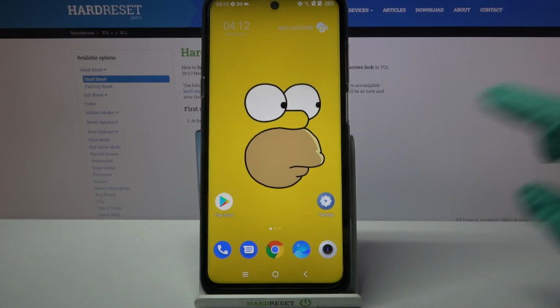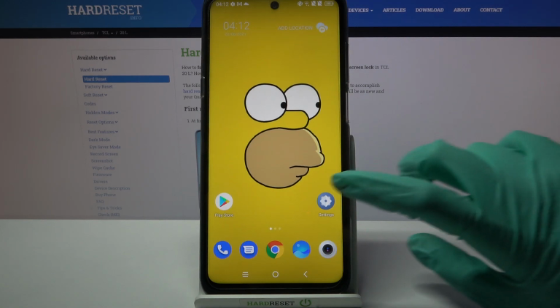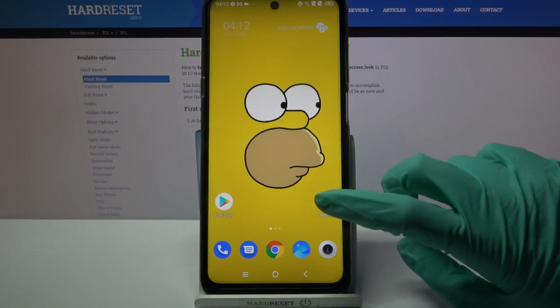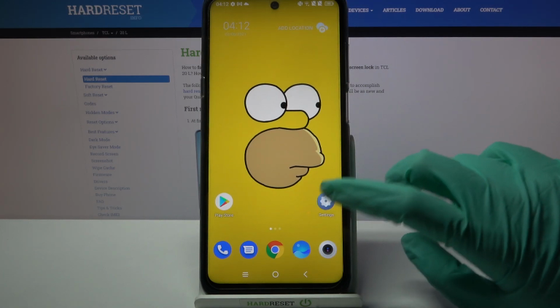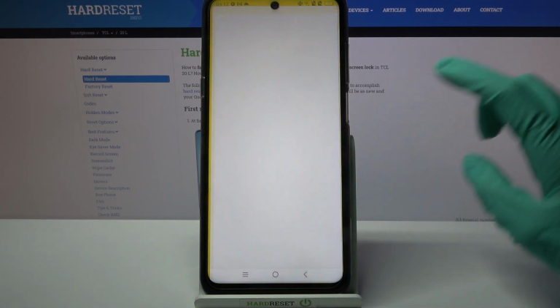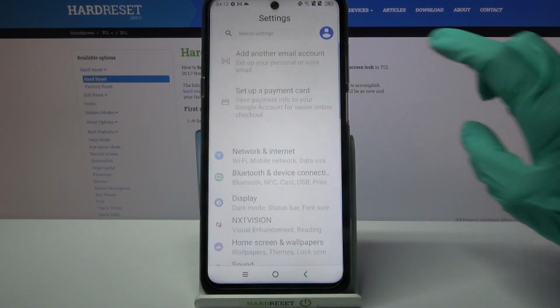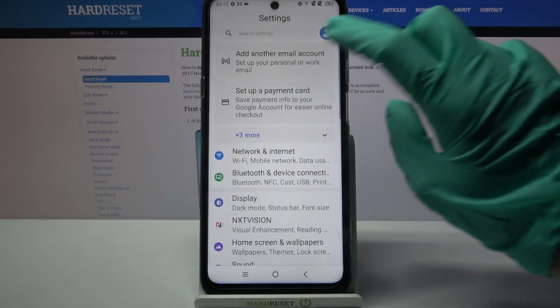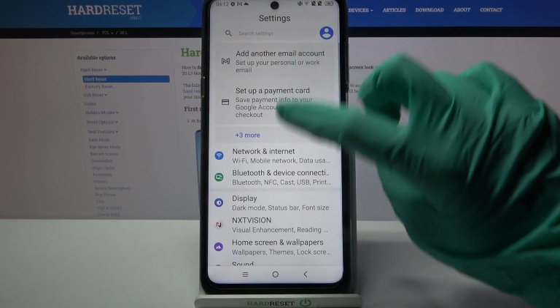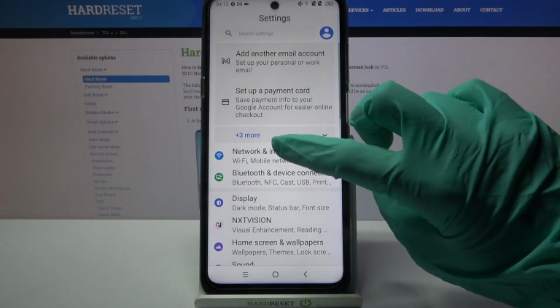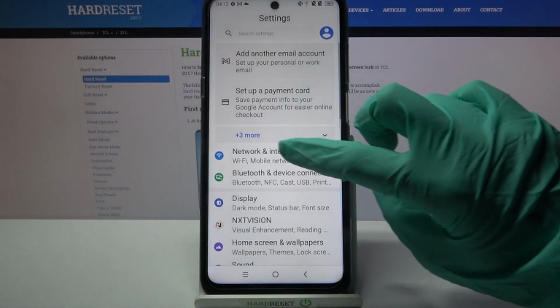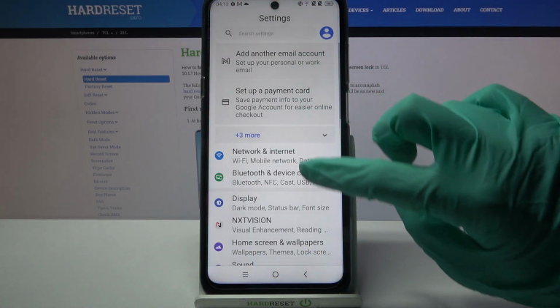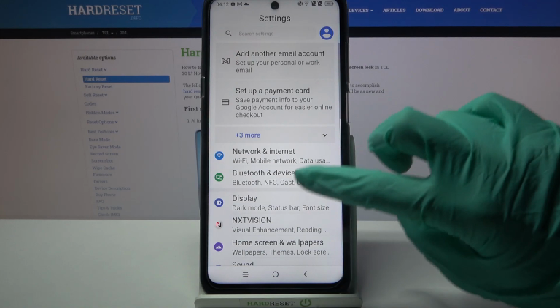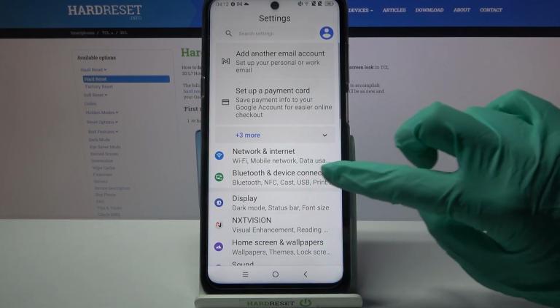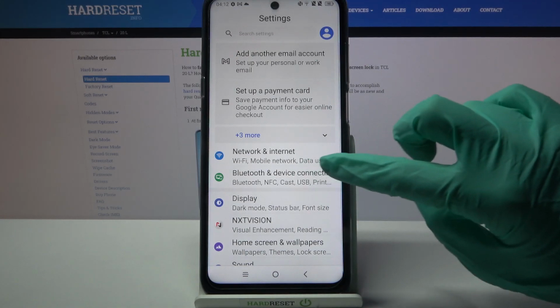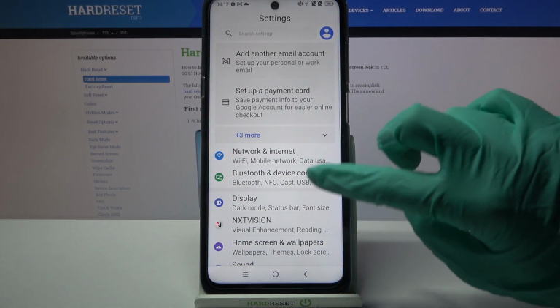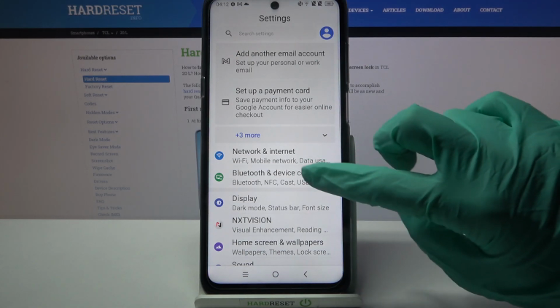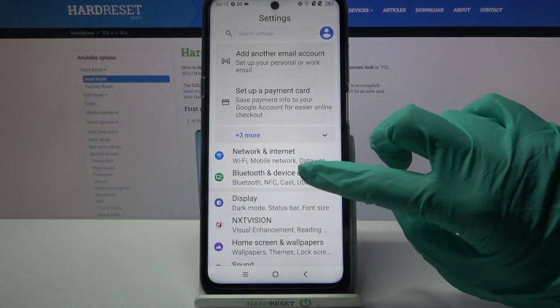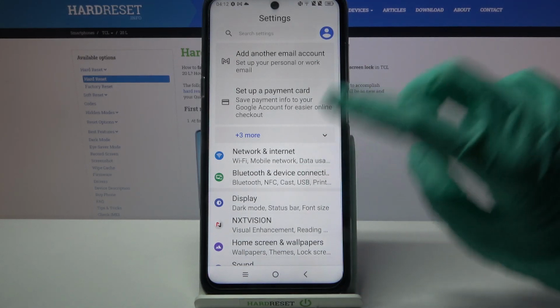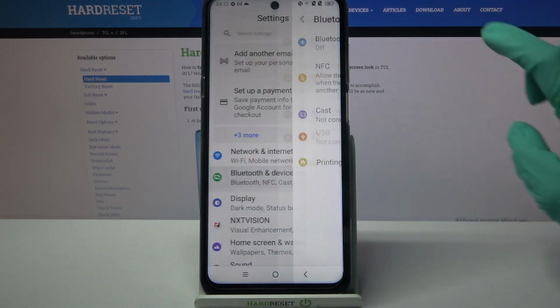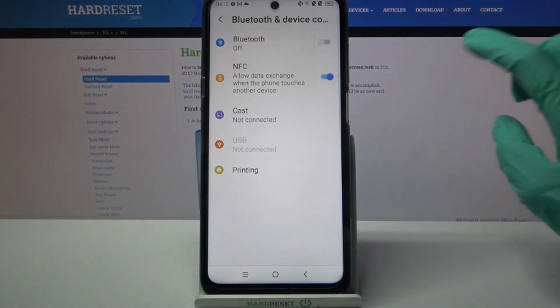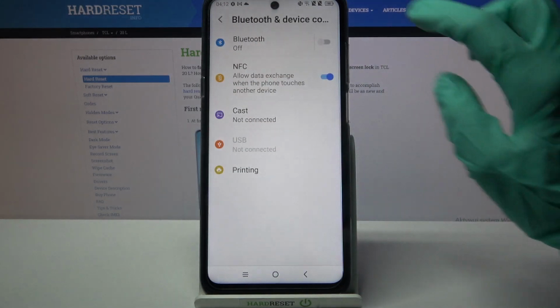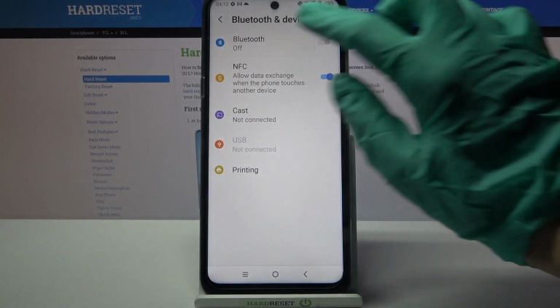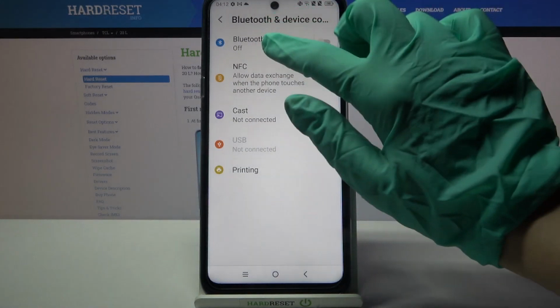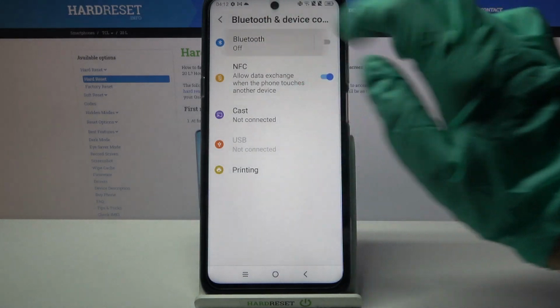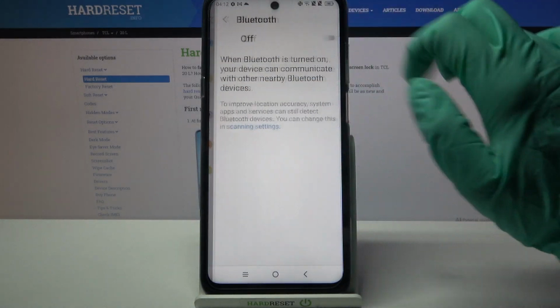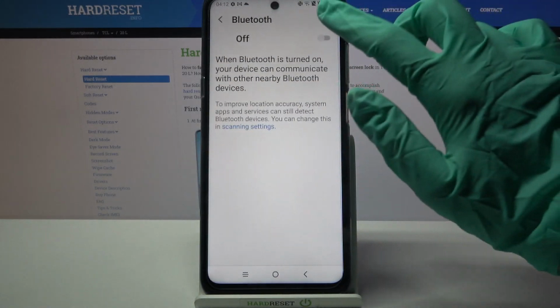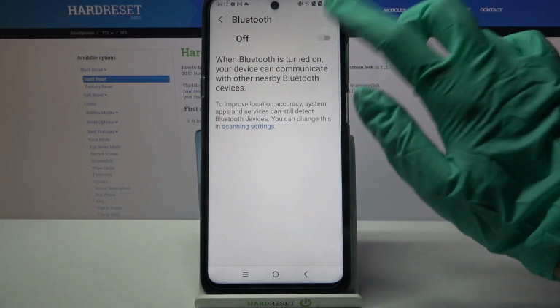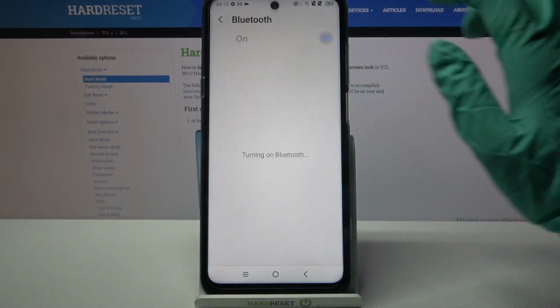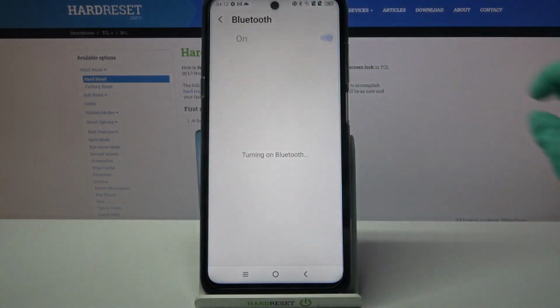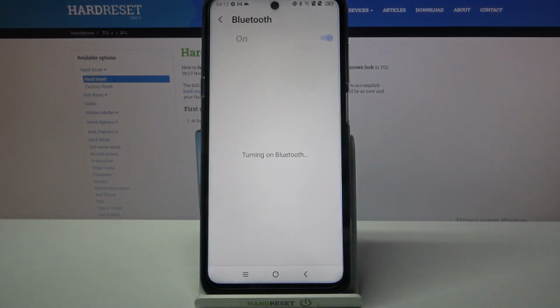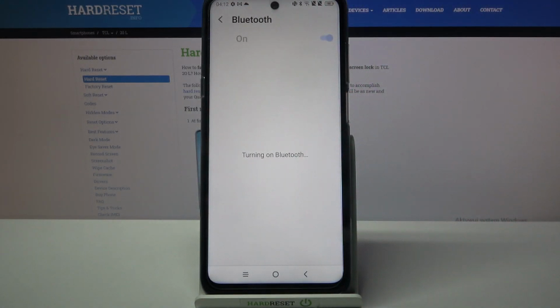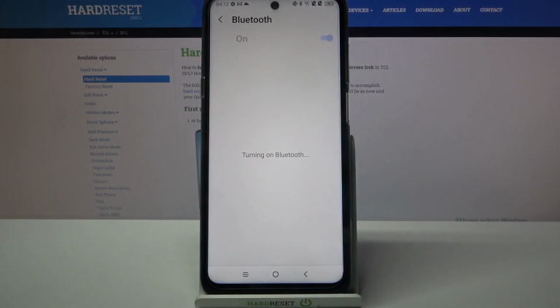Firstly, access Settings and tap on Bluetooth and device connections. Then choose Bluetooth and click on the switcher.